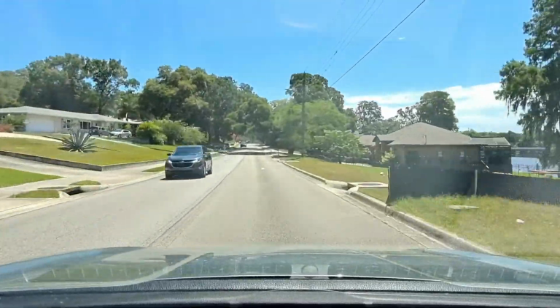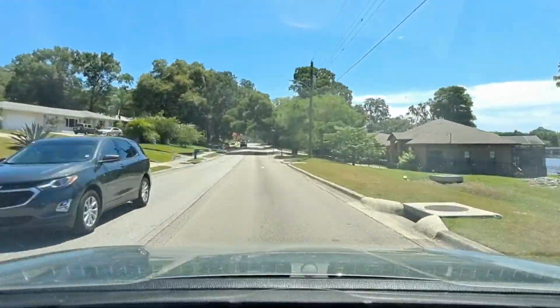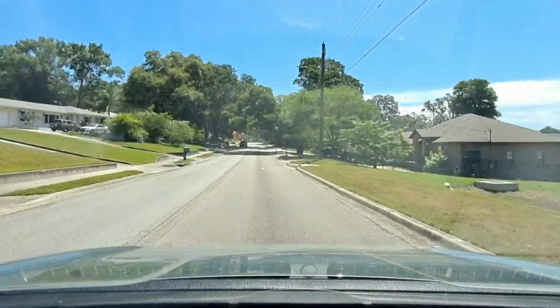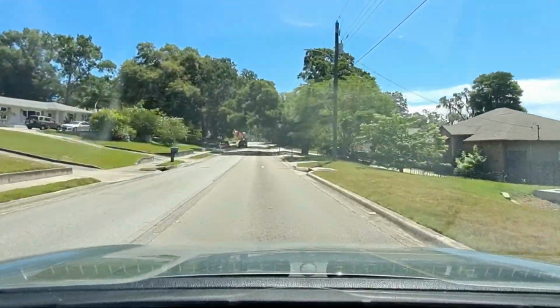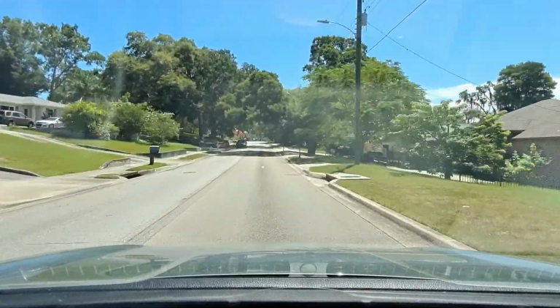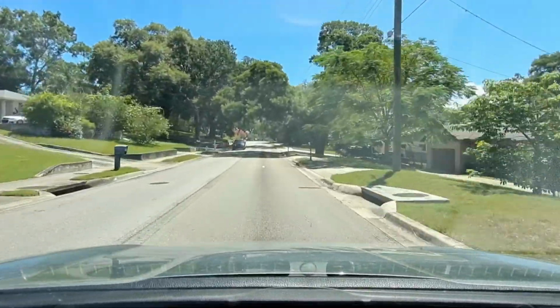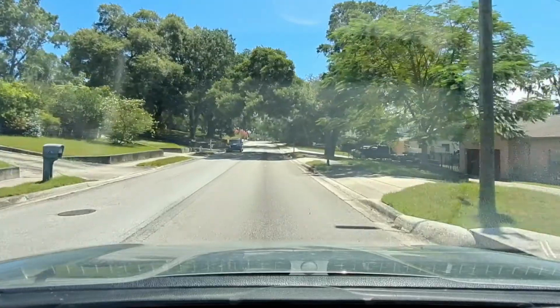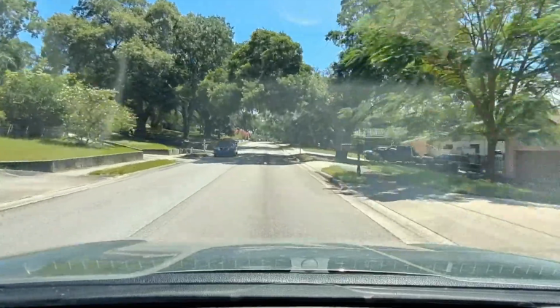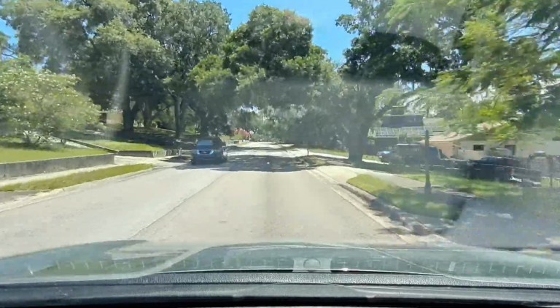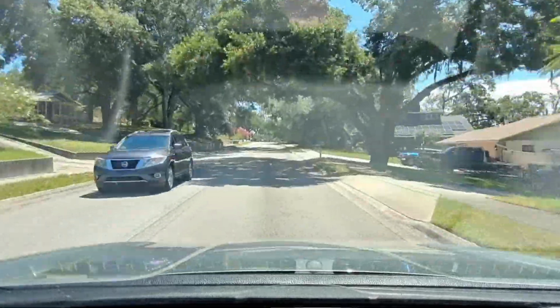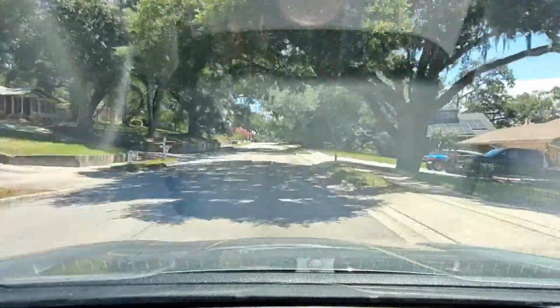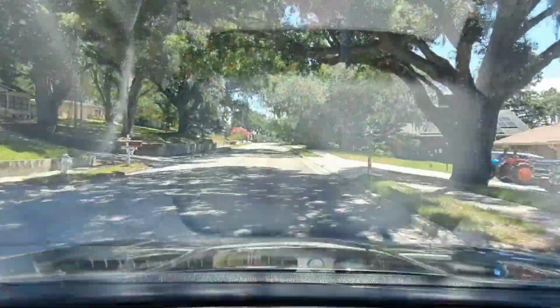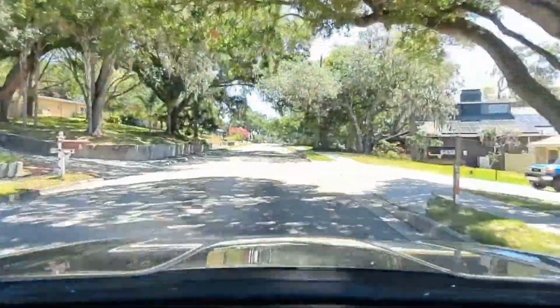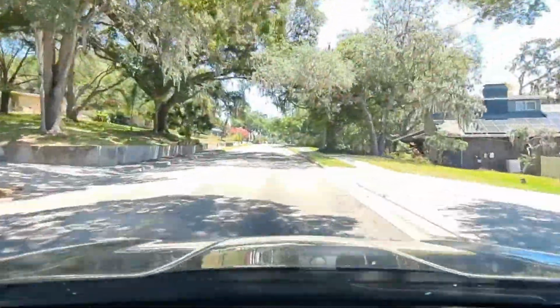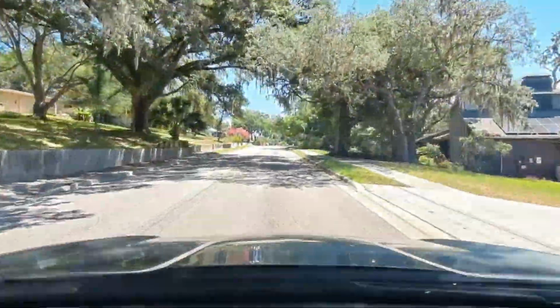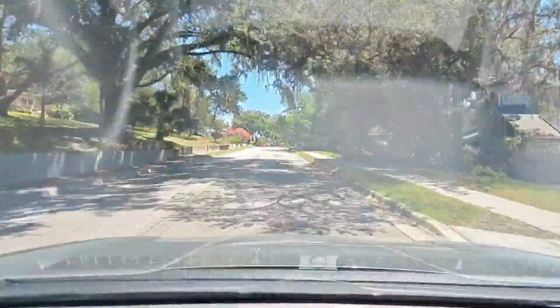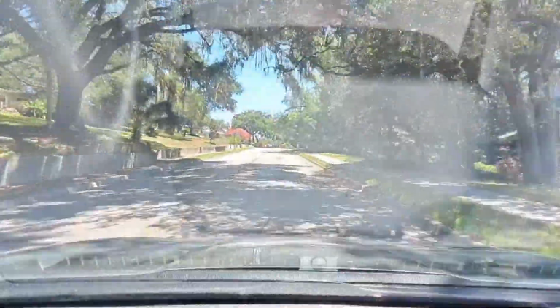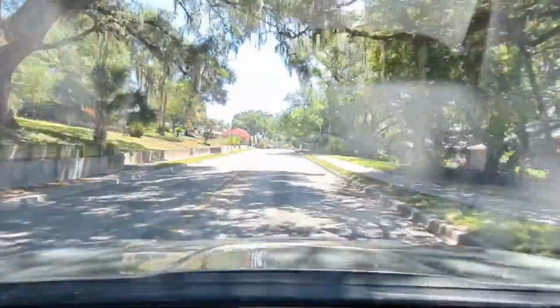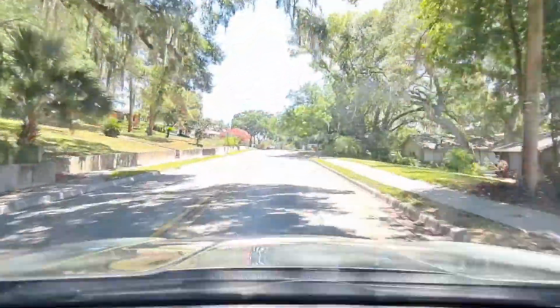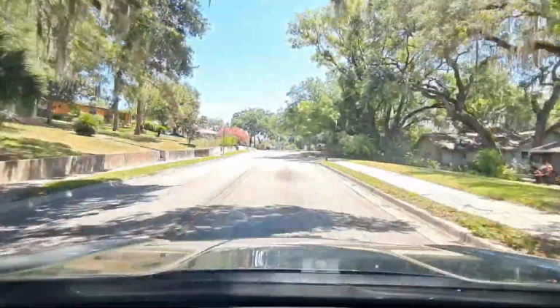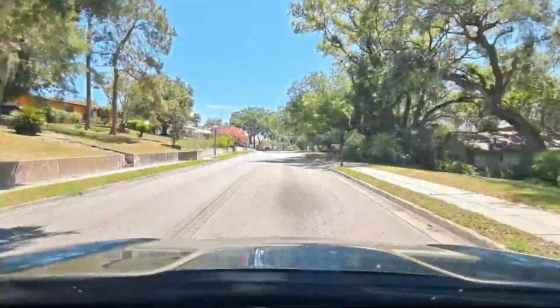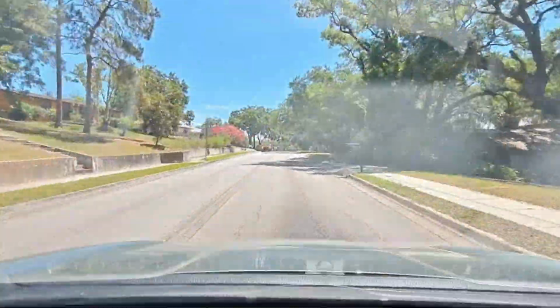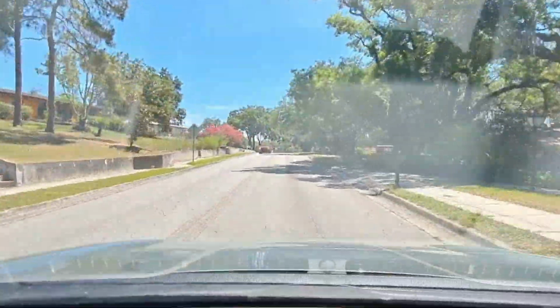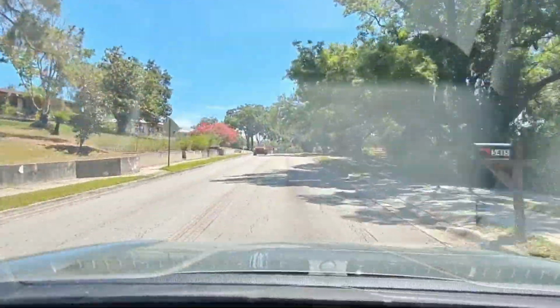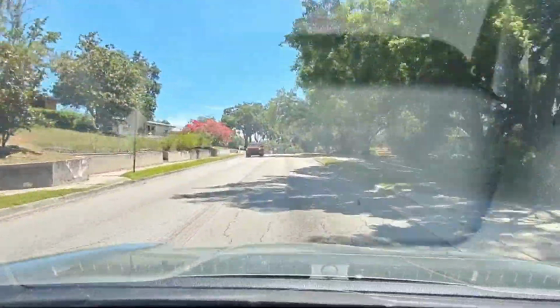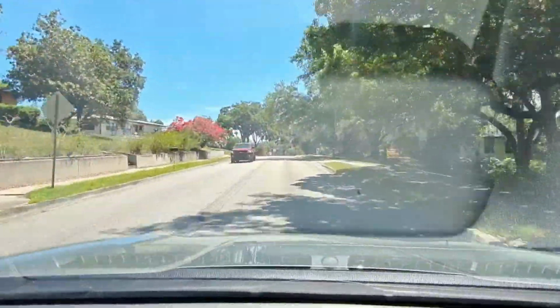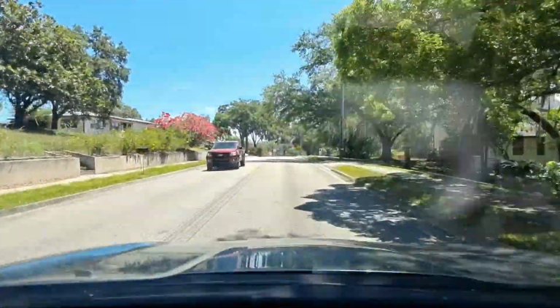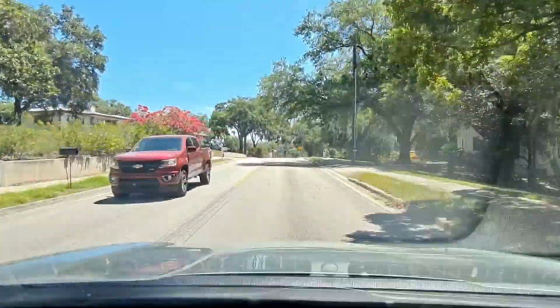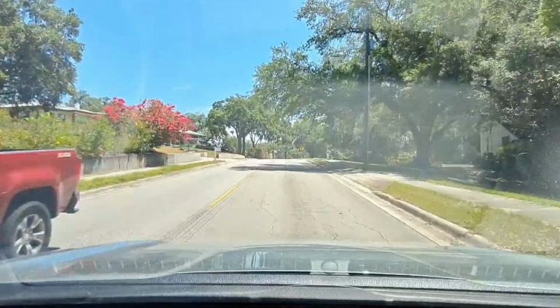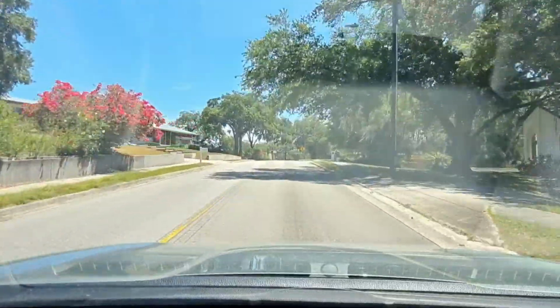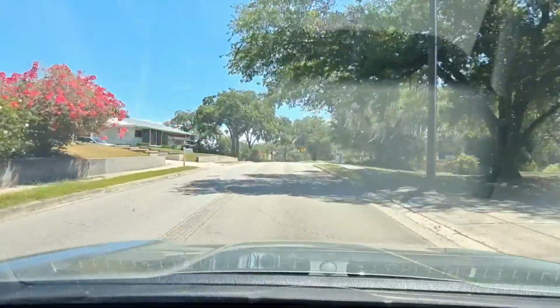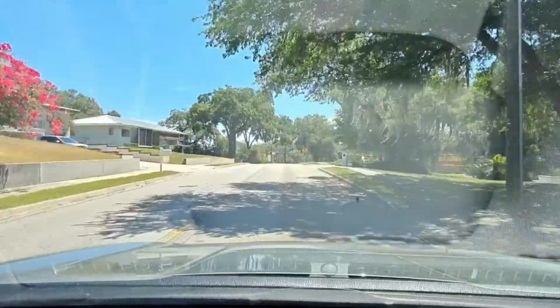Well, that about does it. Temple Terrace is straight ahead. I hope you have a great day, and God bless.